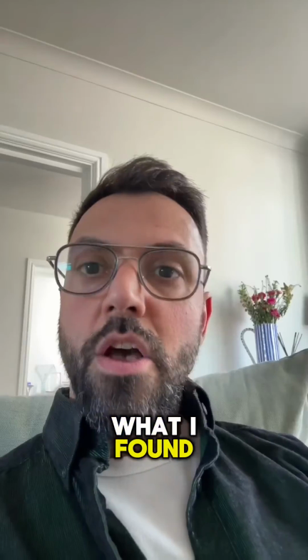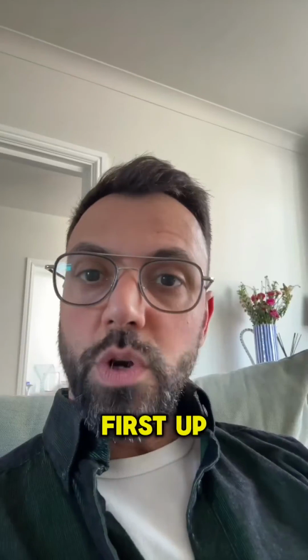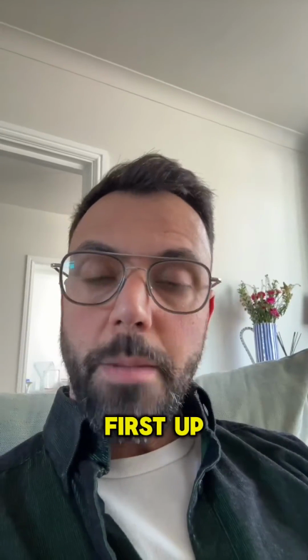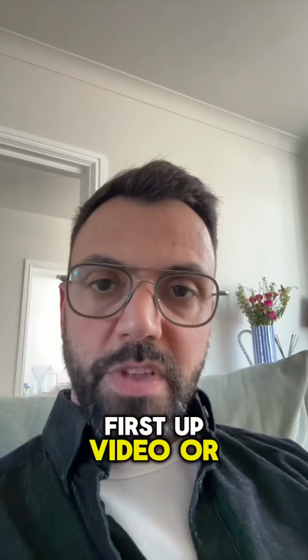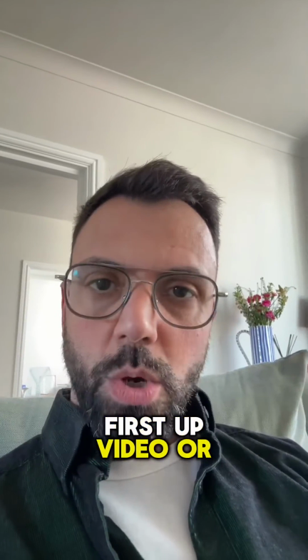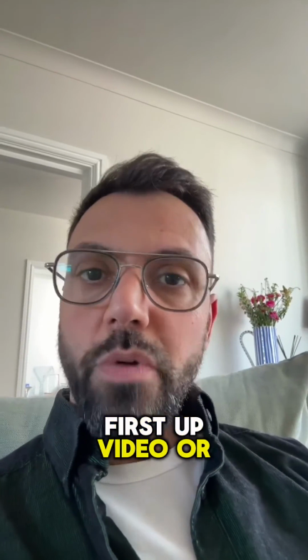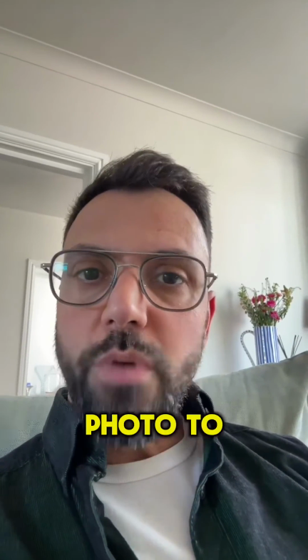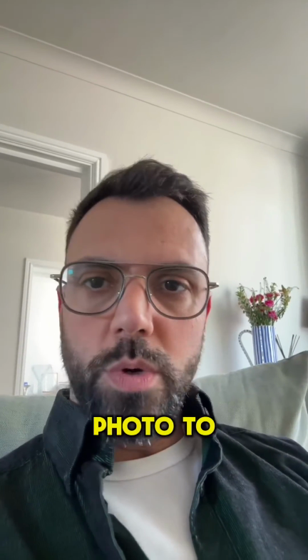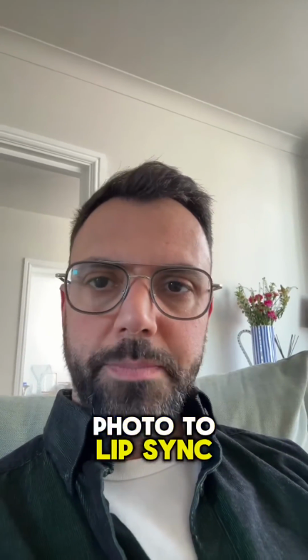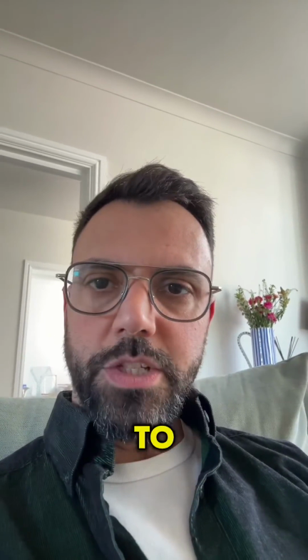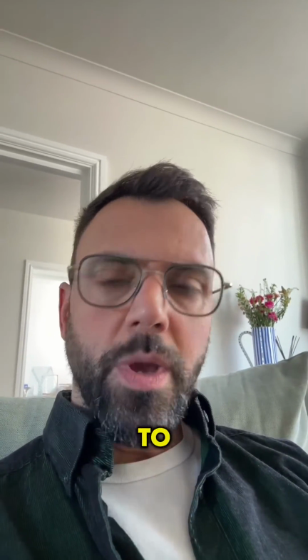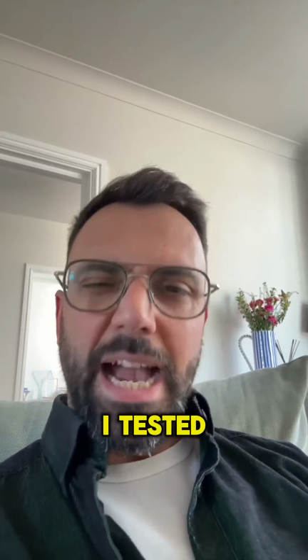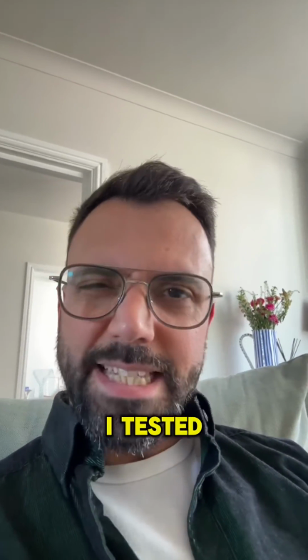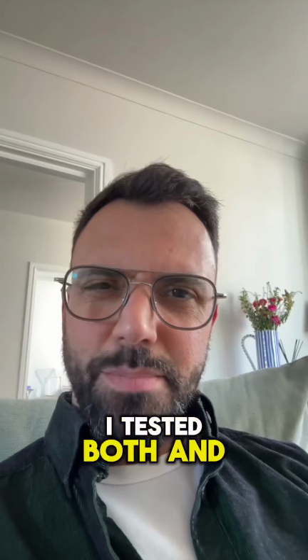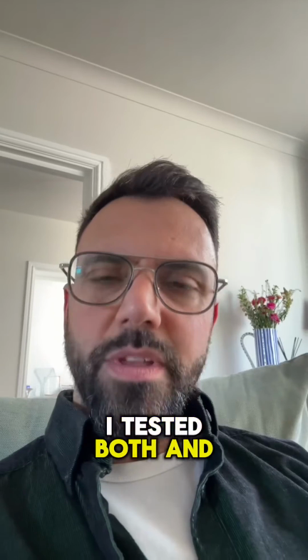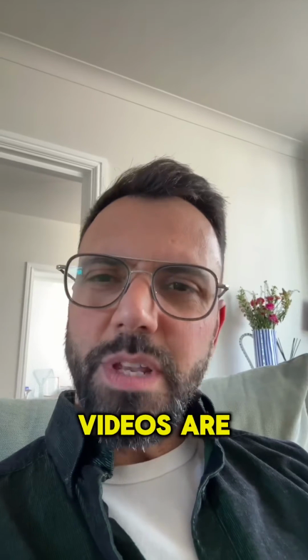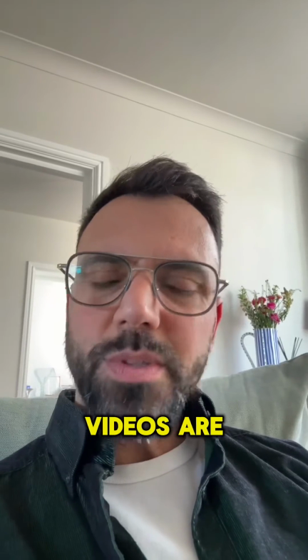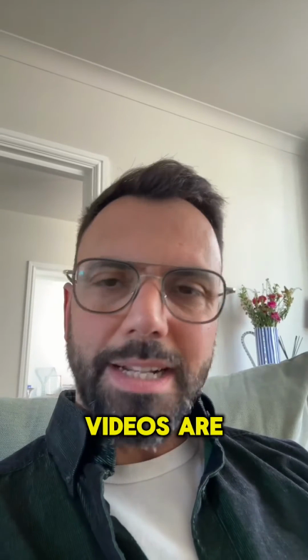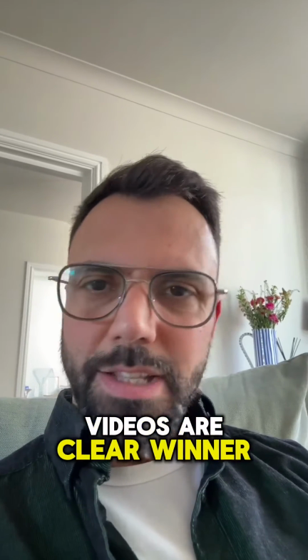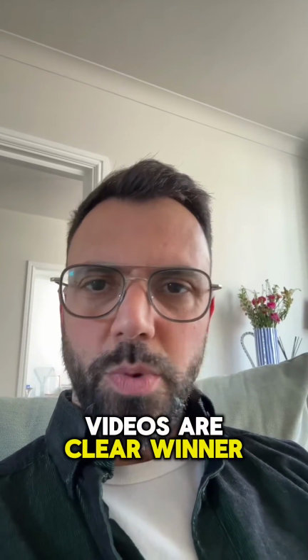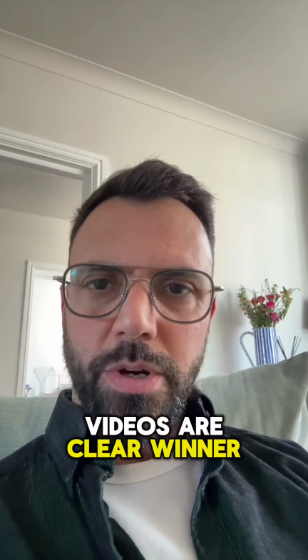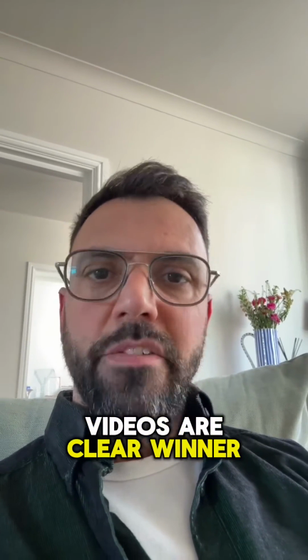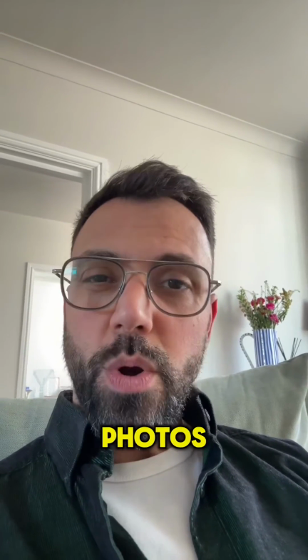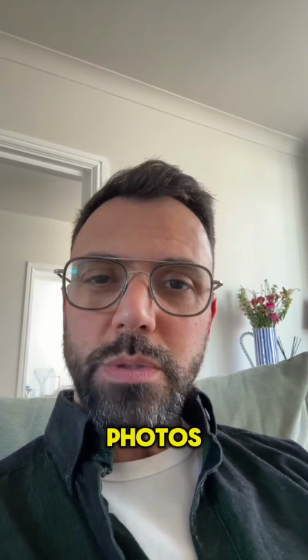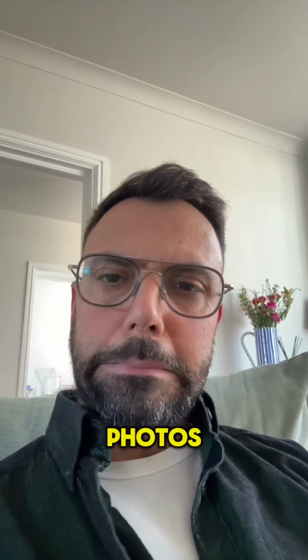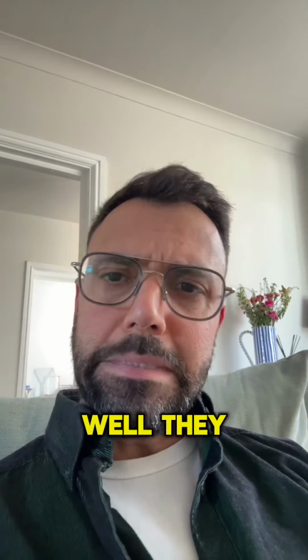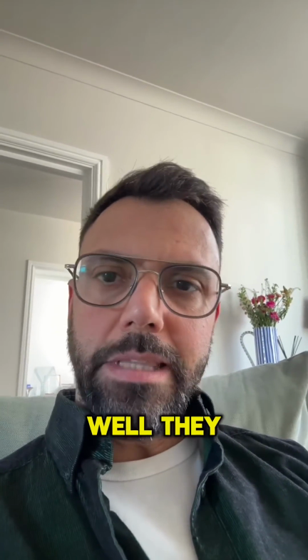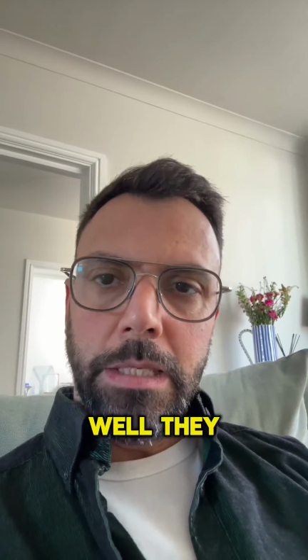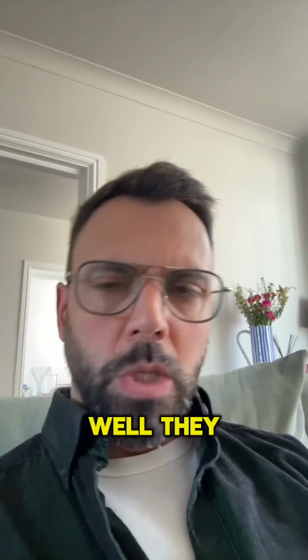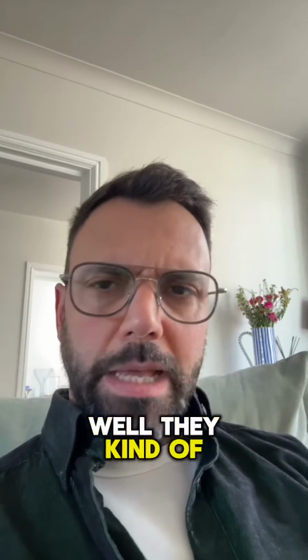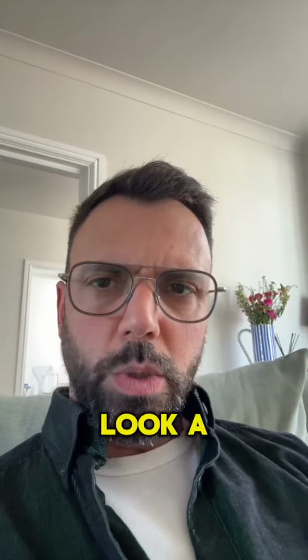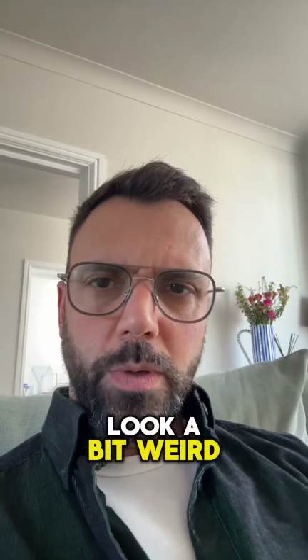First up, video or photo to lip-sync to. I tested both, and videos are the clear winner. Photos, well, they kind of look a bit weird.